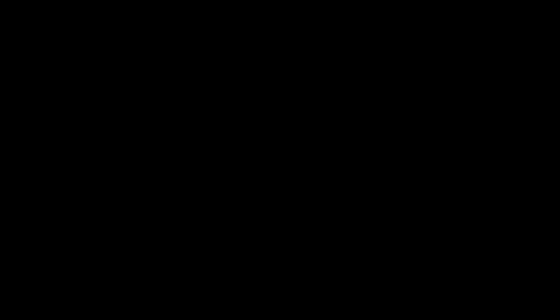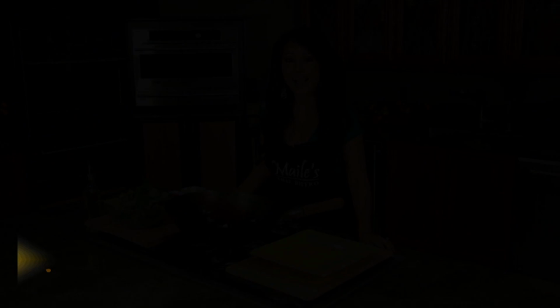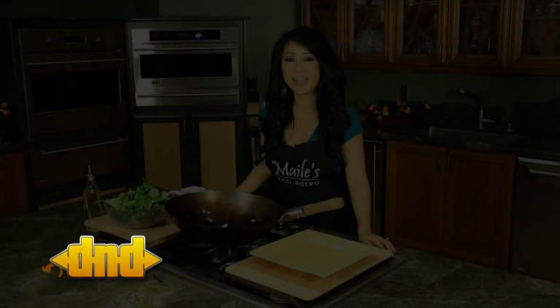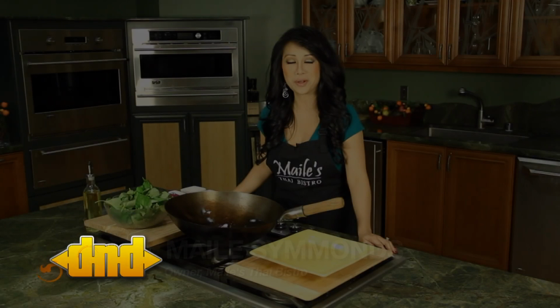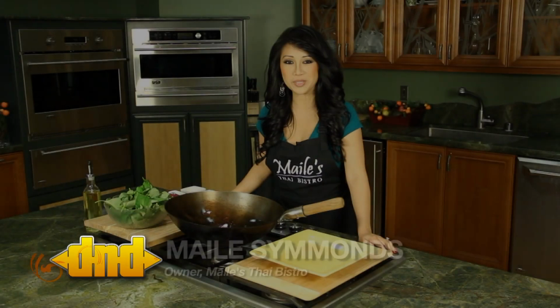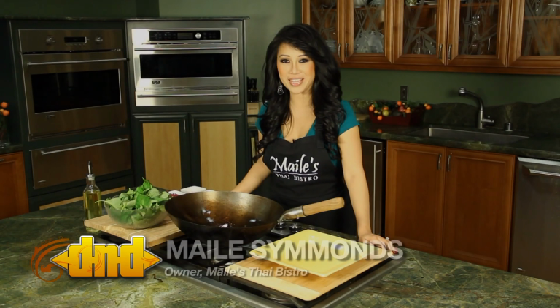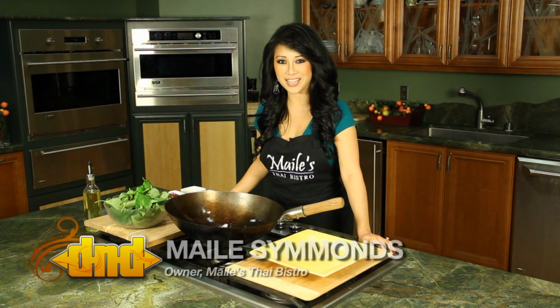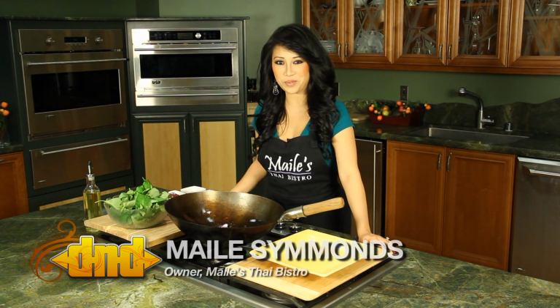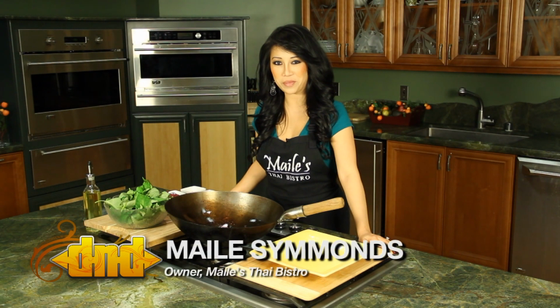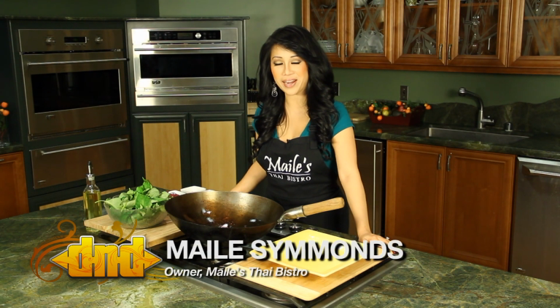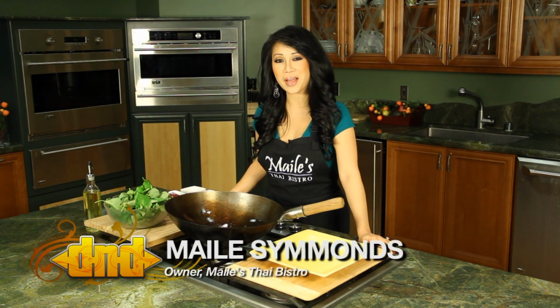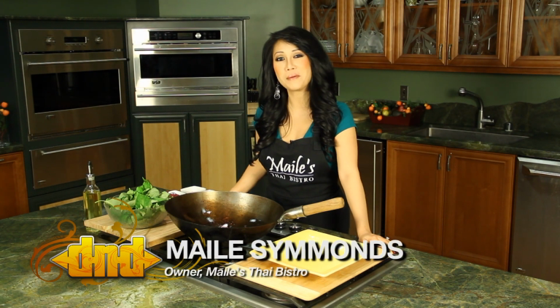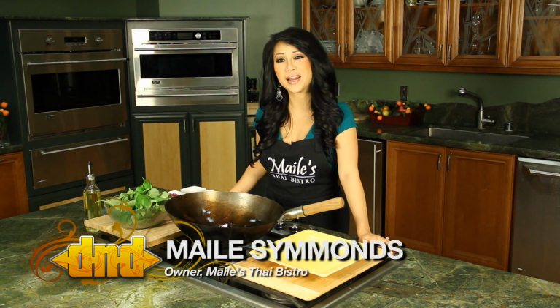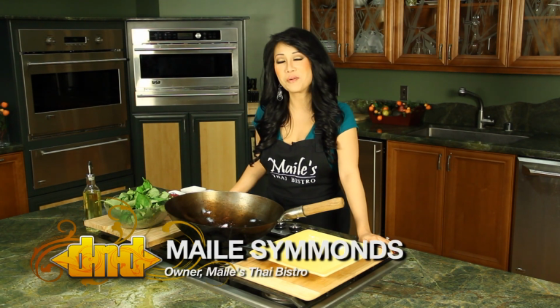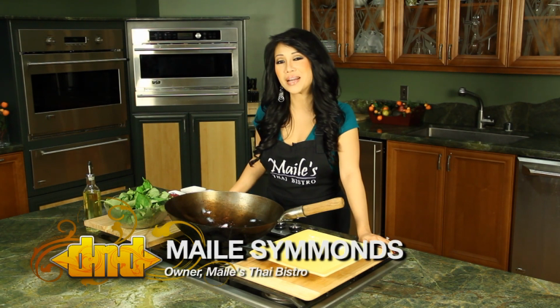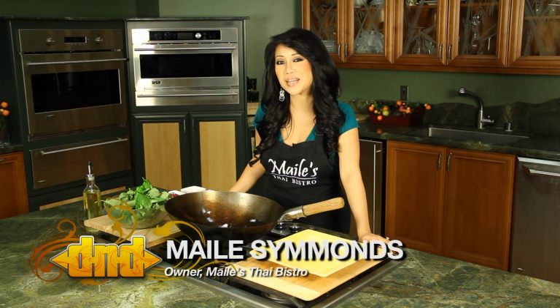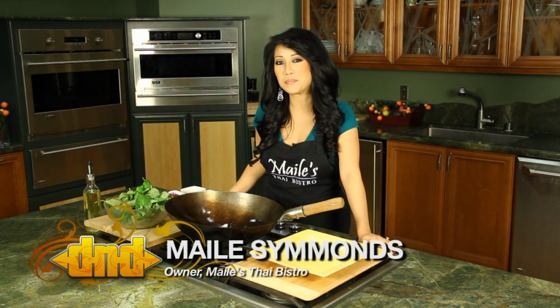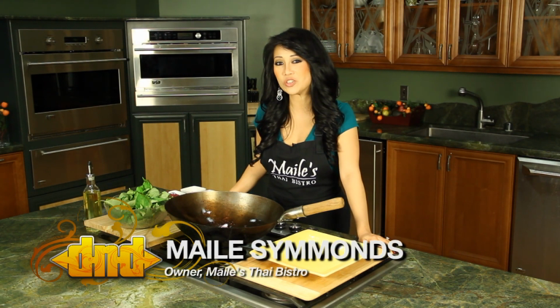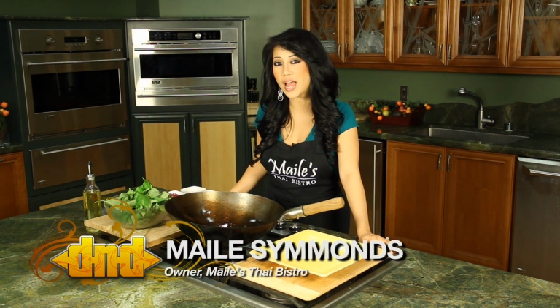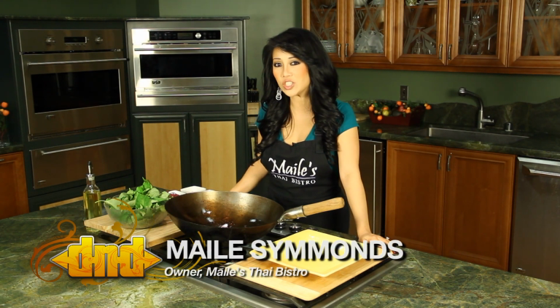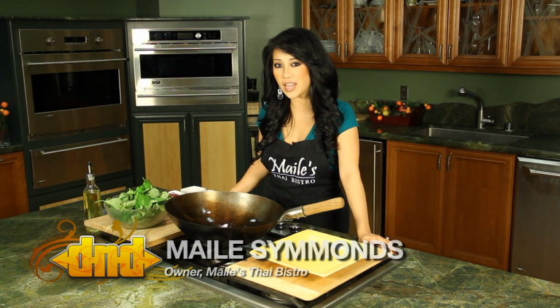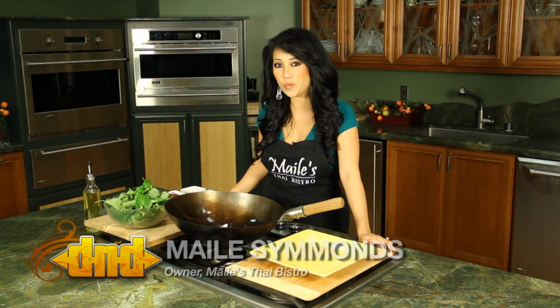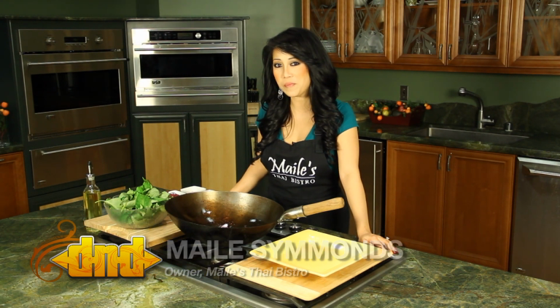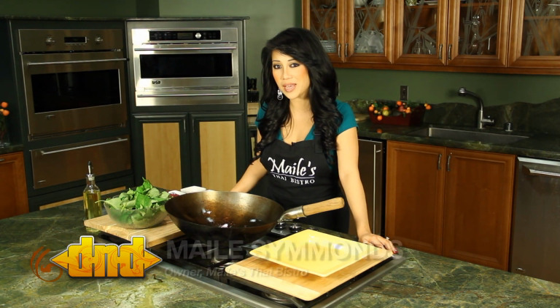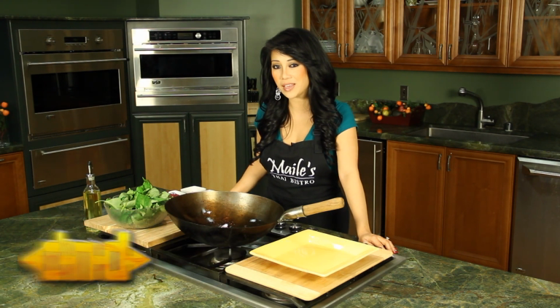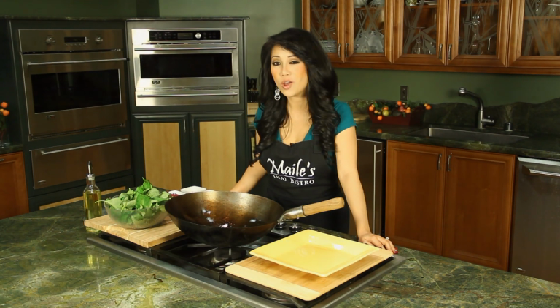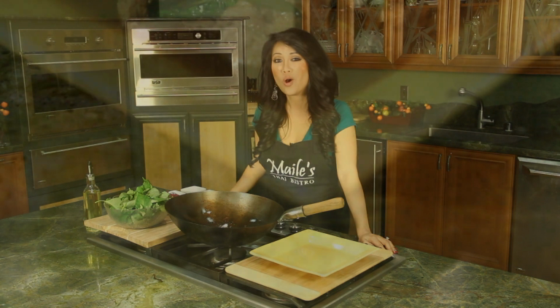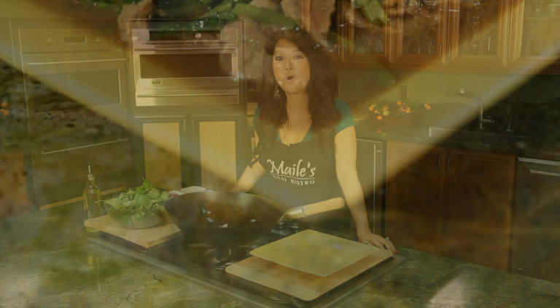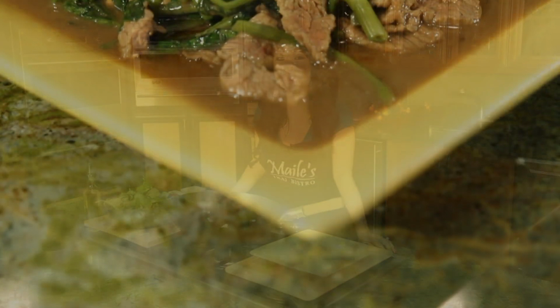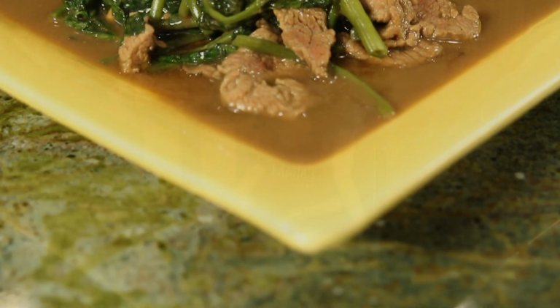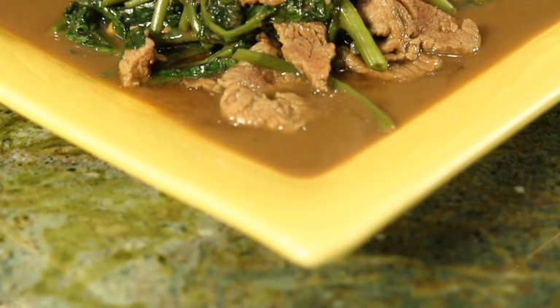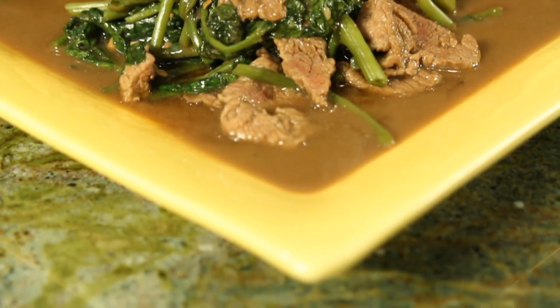Hi, welcome to In the Kitchen with Miley. I'm Miley from Miley's Thai Bistro and today we are making Ong Choy beef.